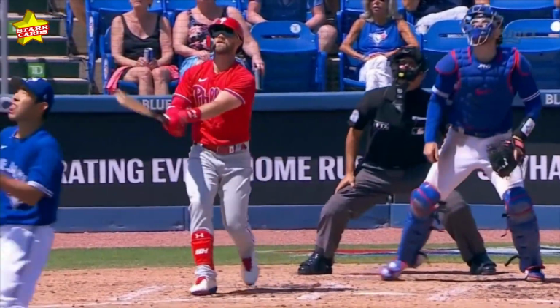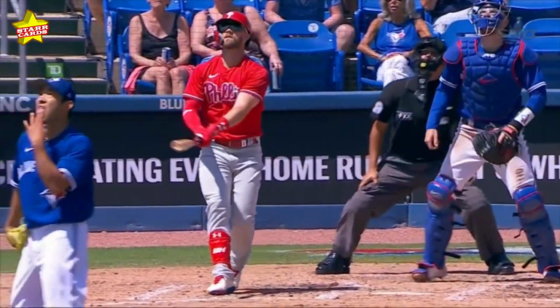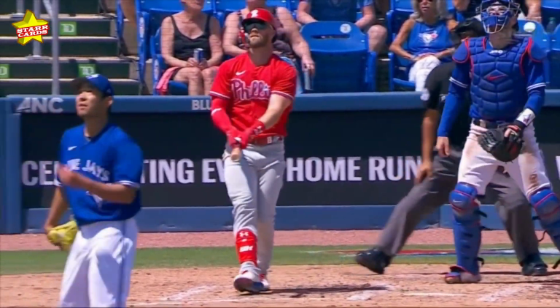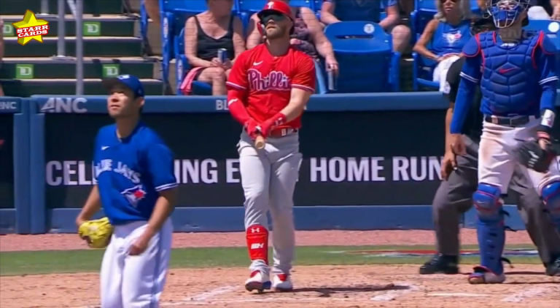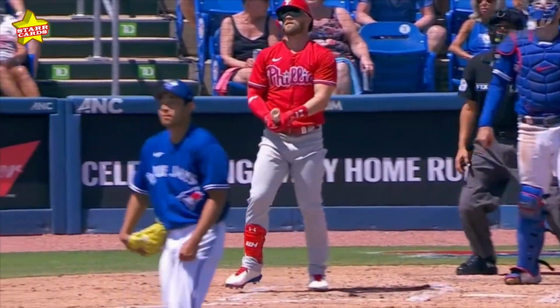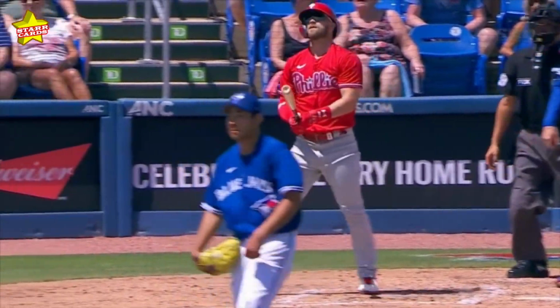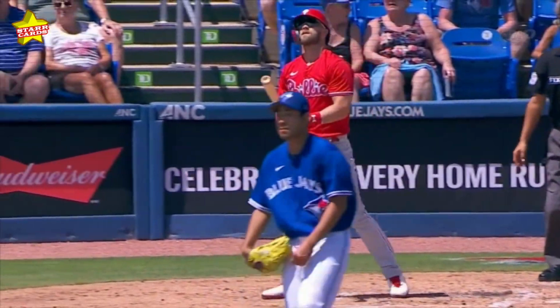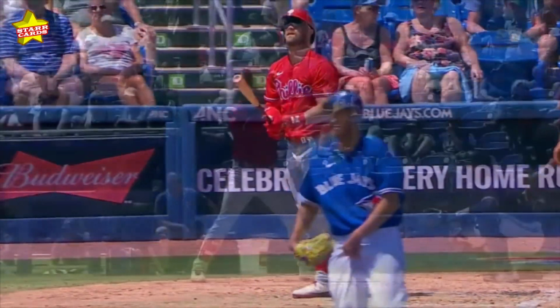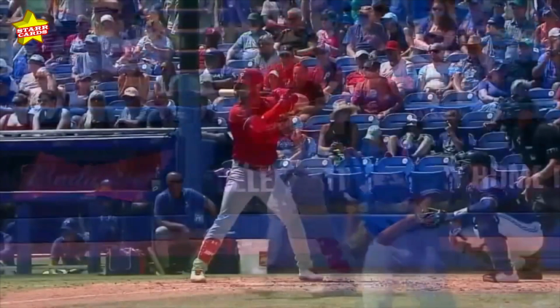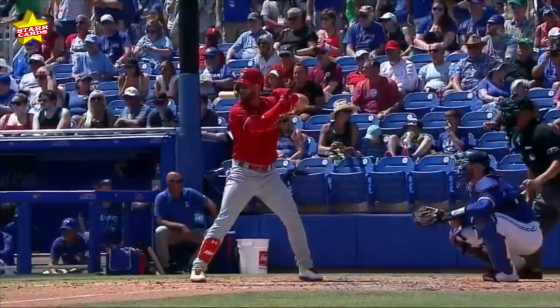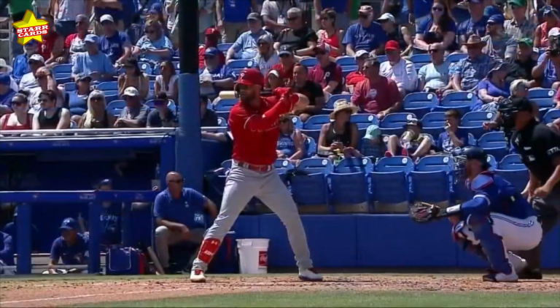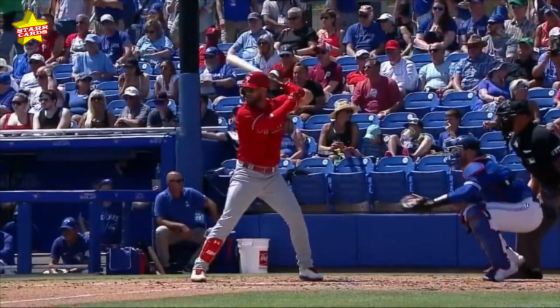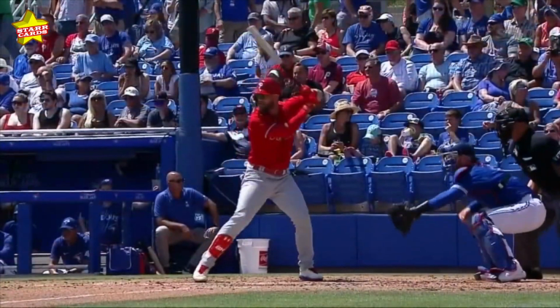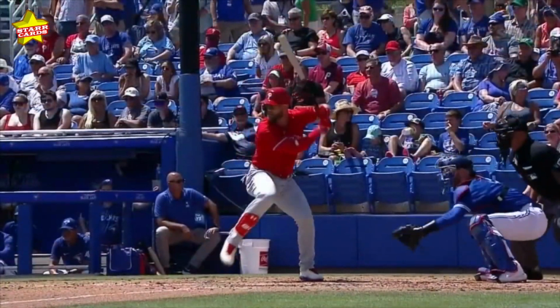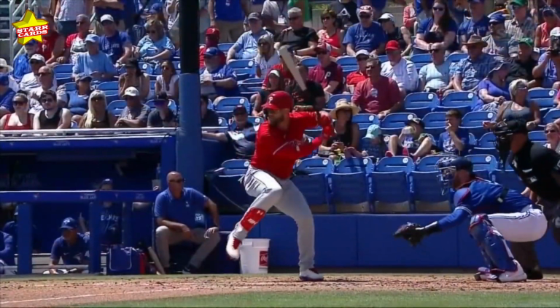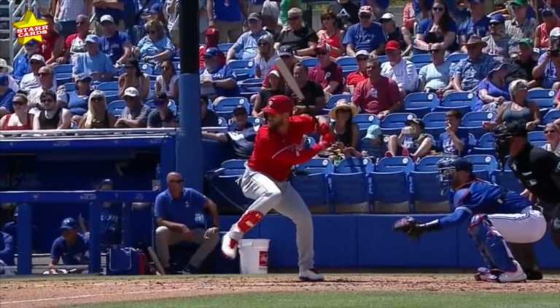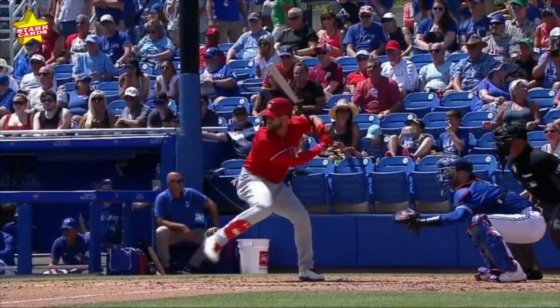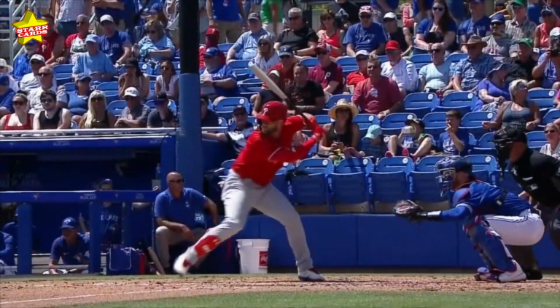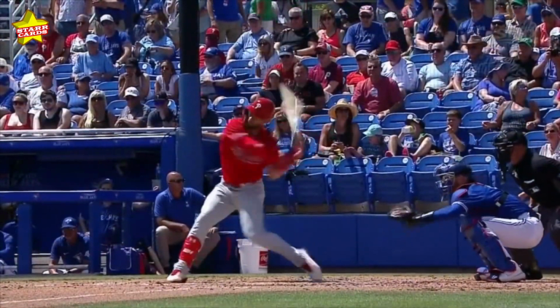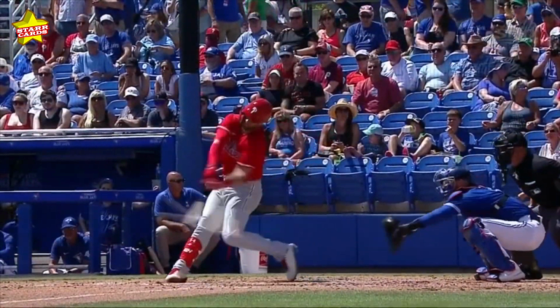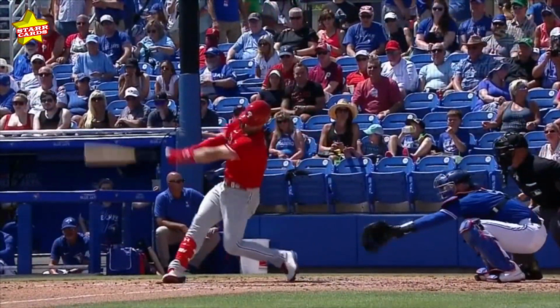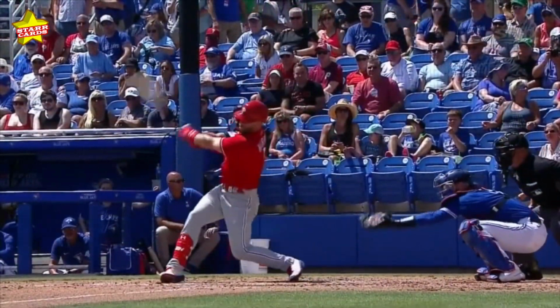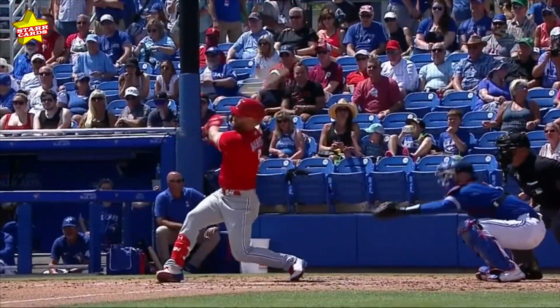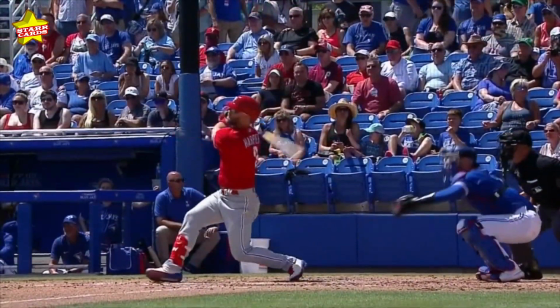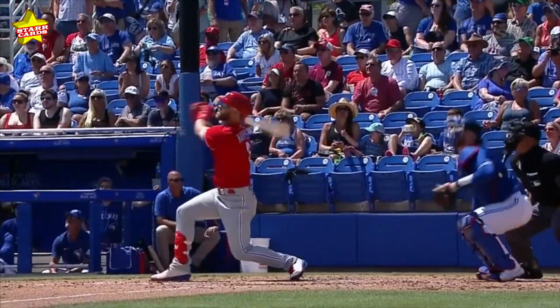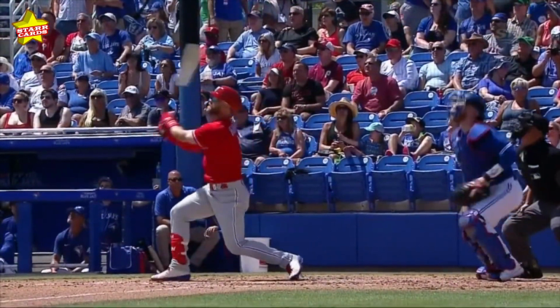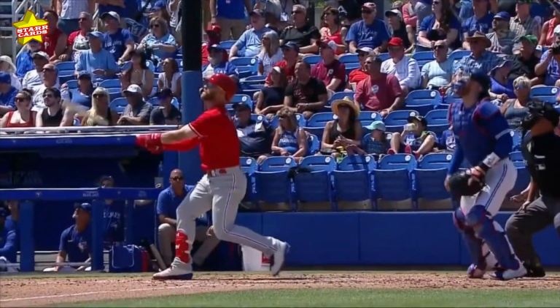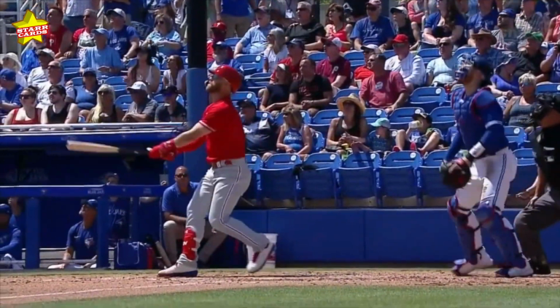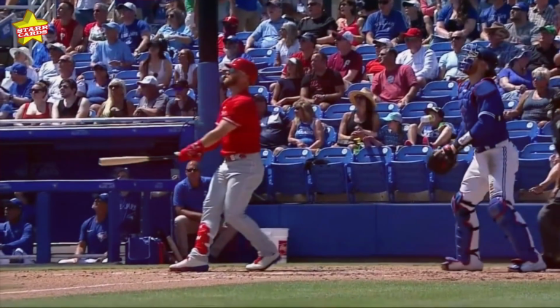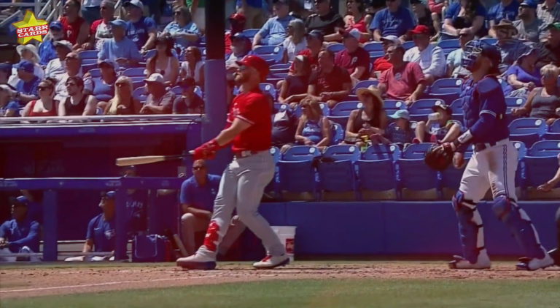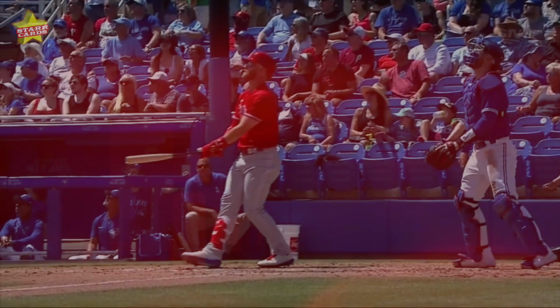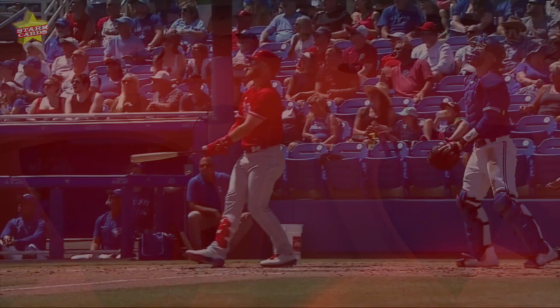It's a pretty swing. Not a bad pitch — it was down. You see how he has to reach for it, but with two strikes, he's so strong.